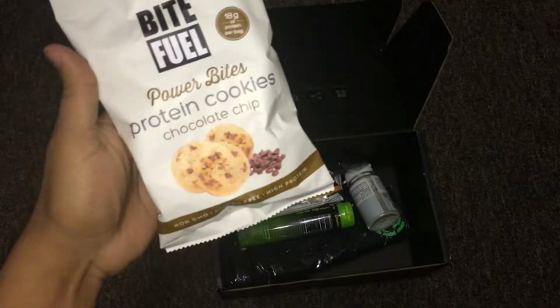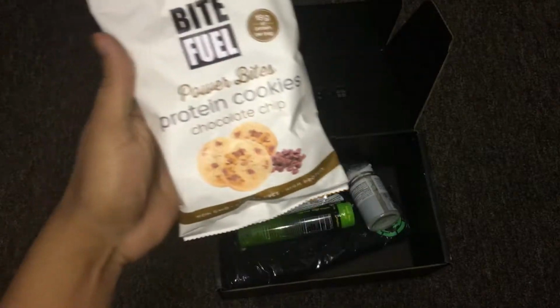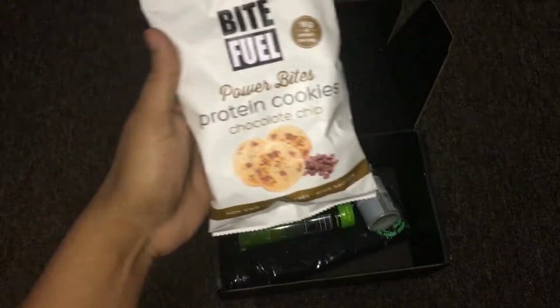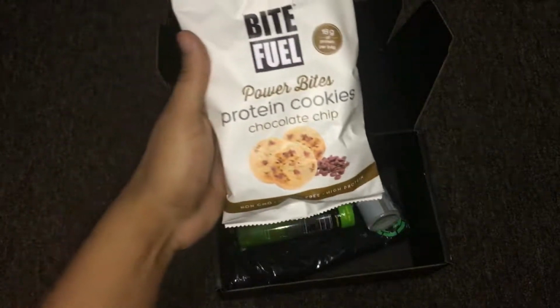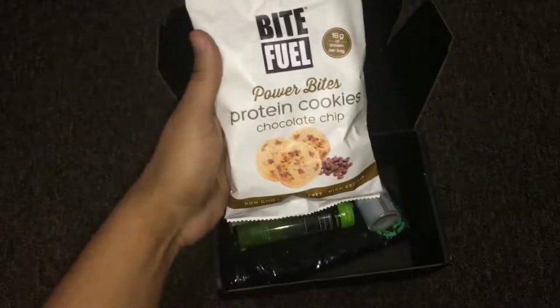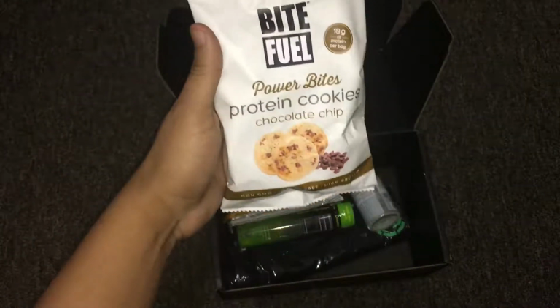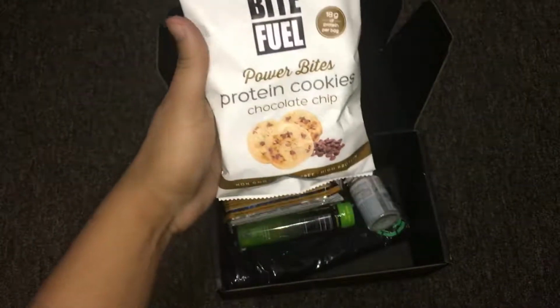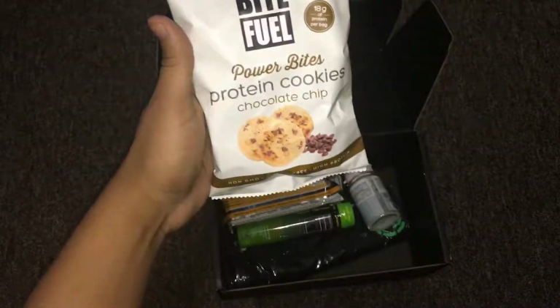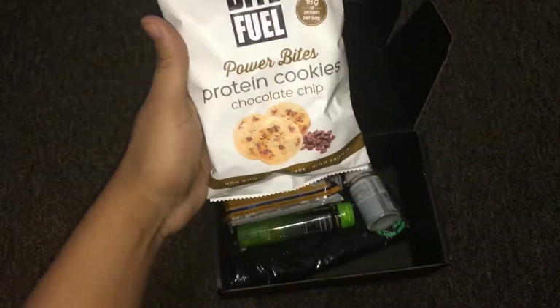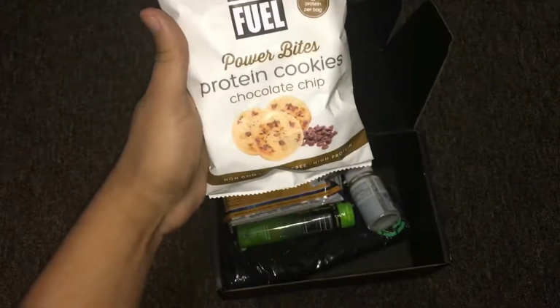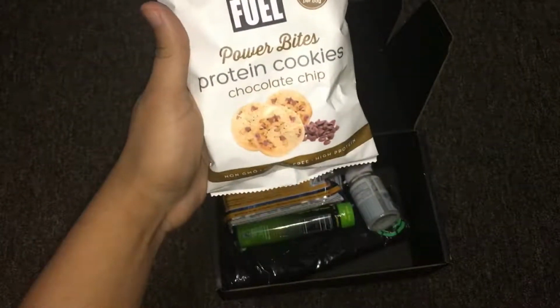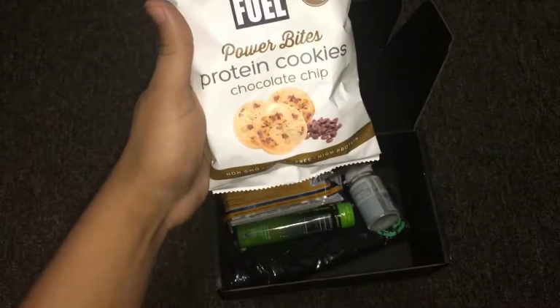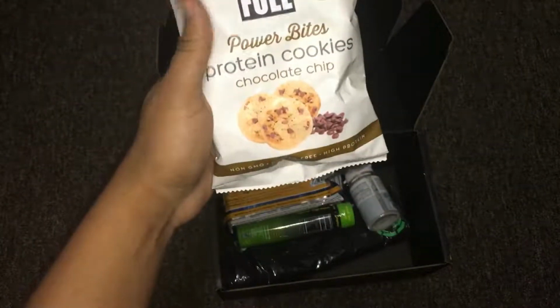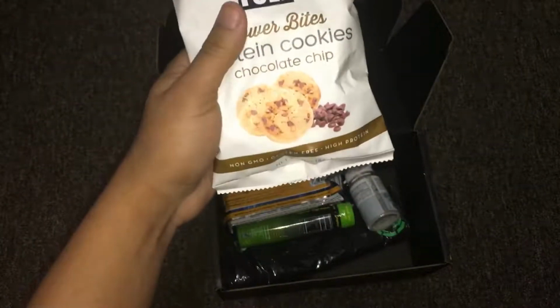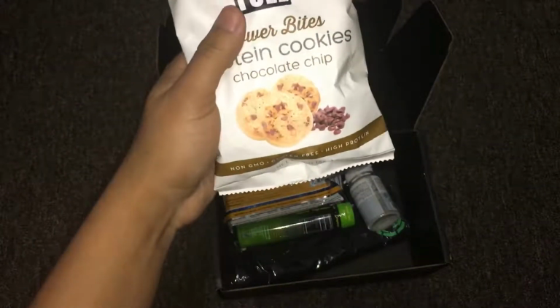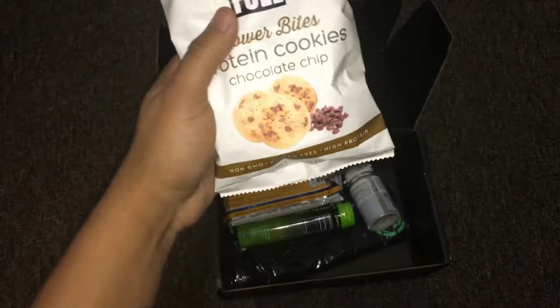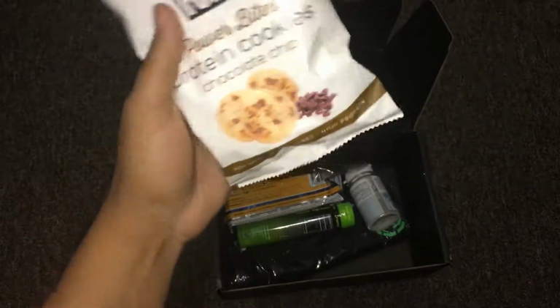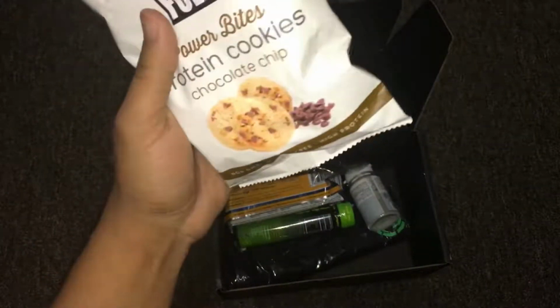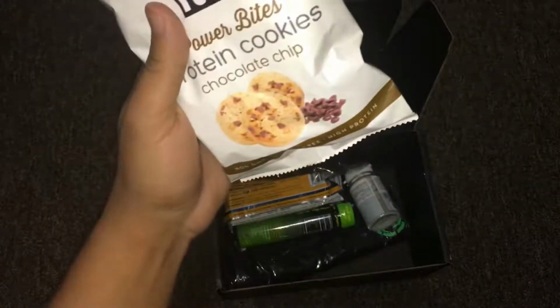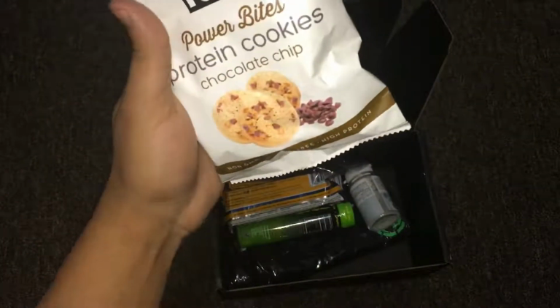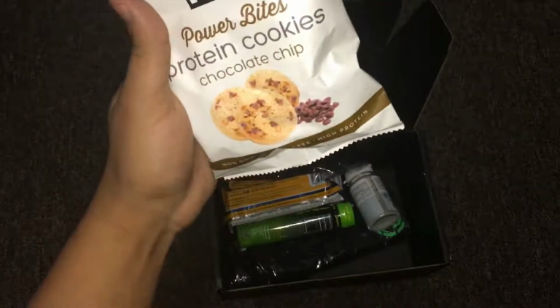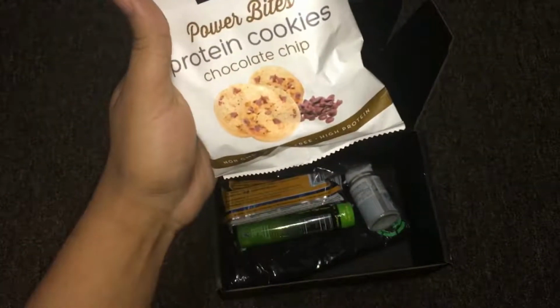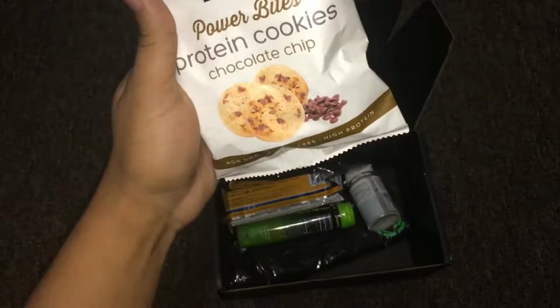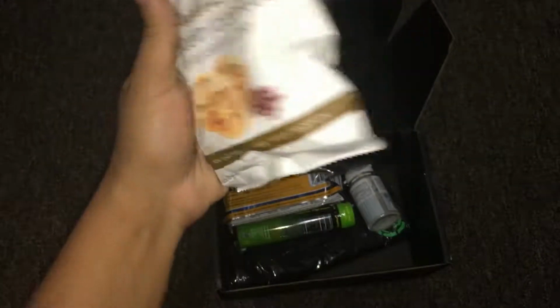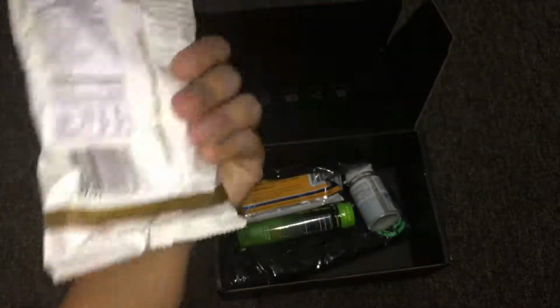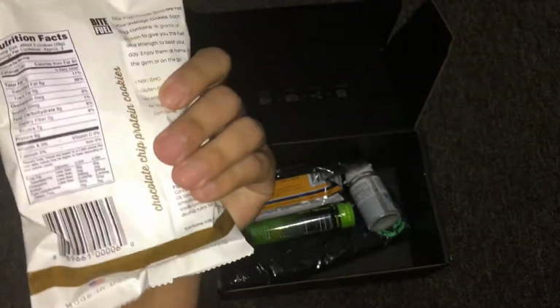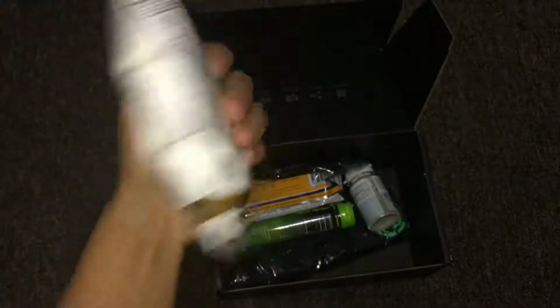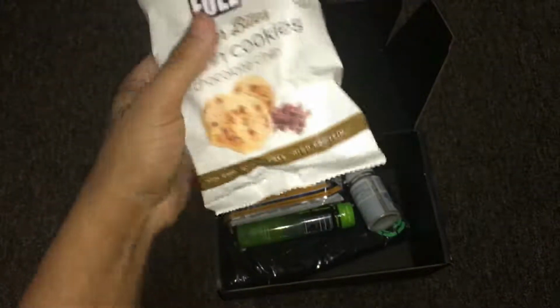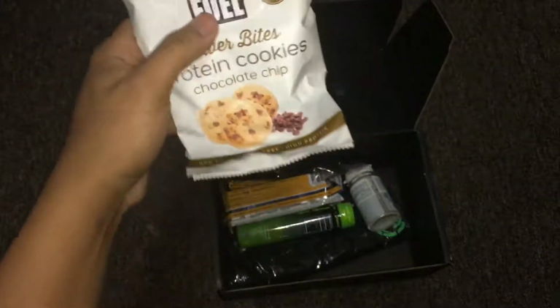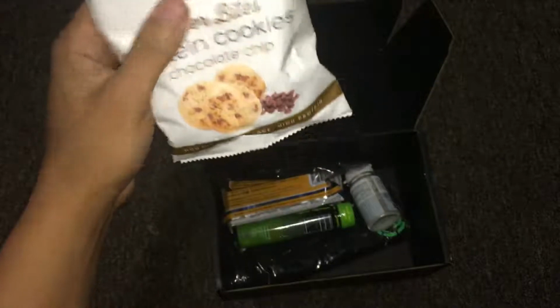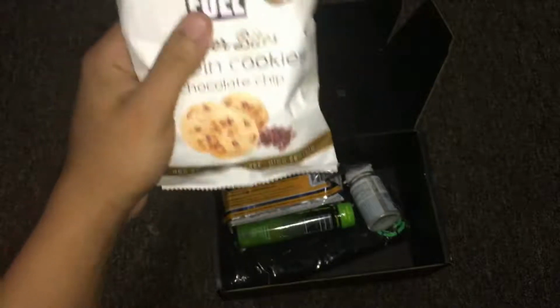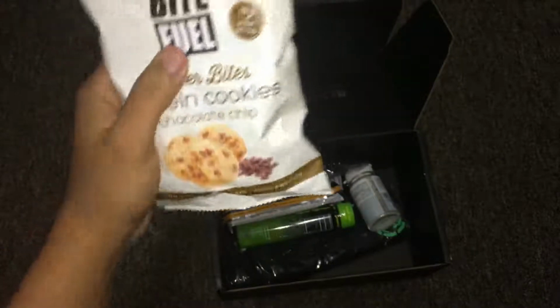Protein cookies. I'm actually going to try this. I'm really excited for these.